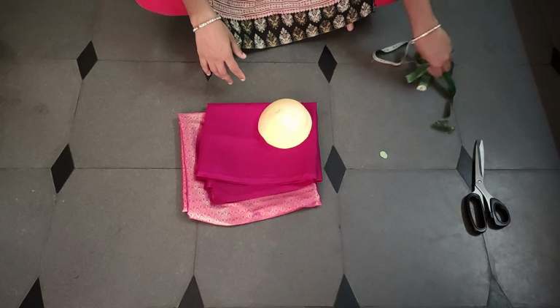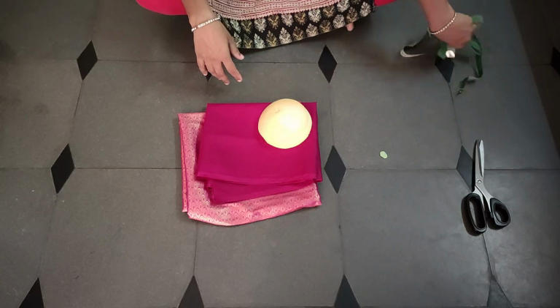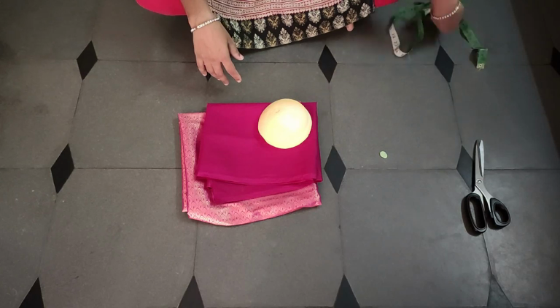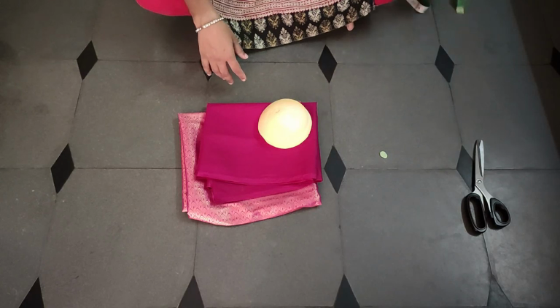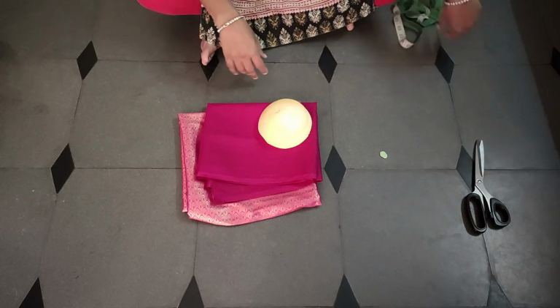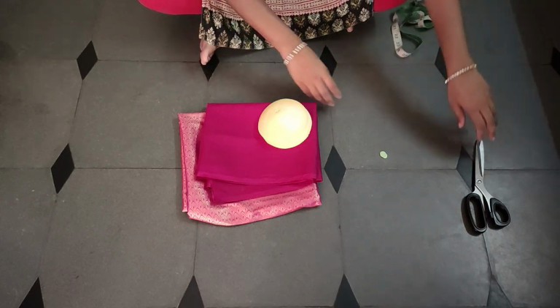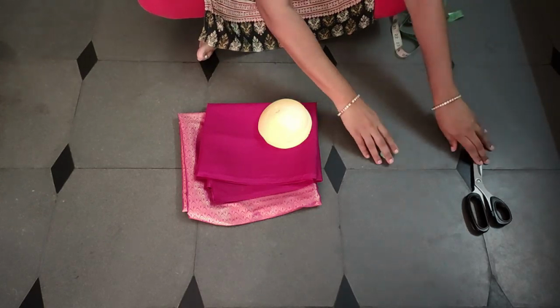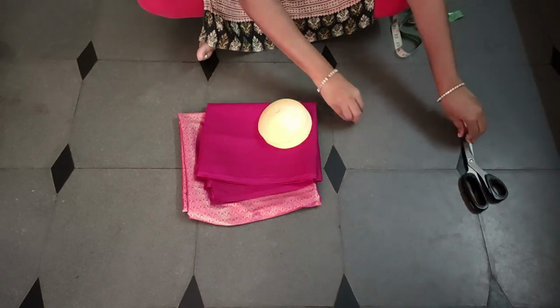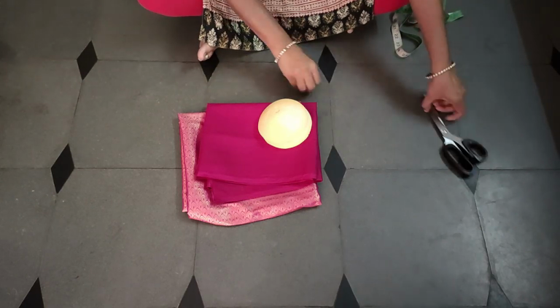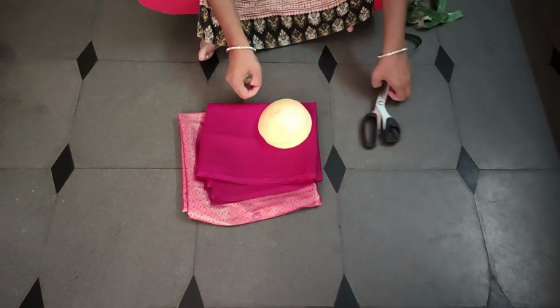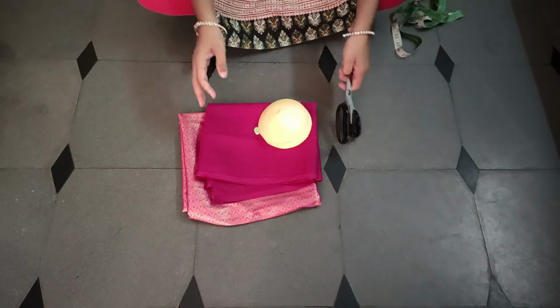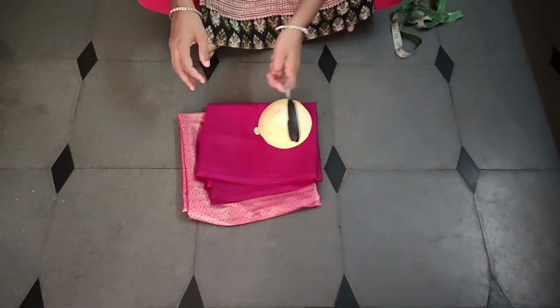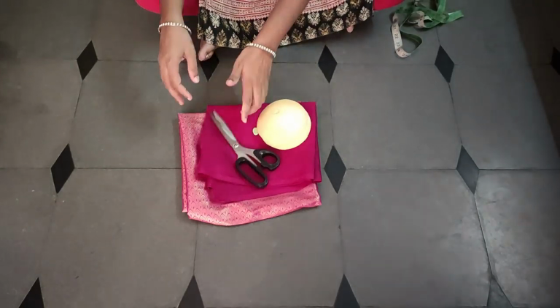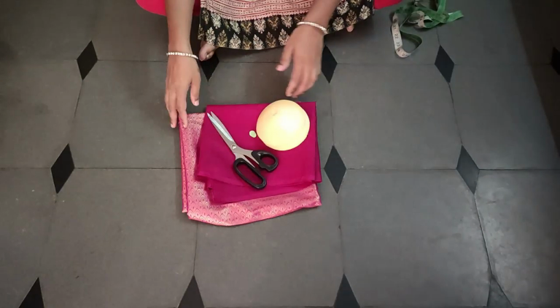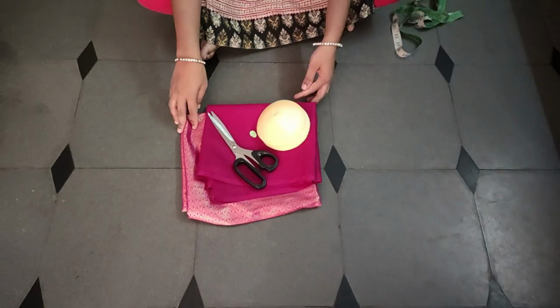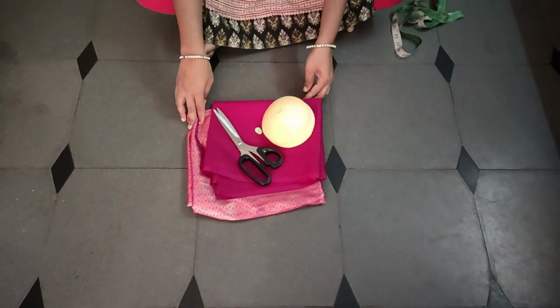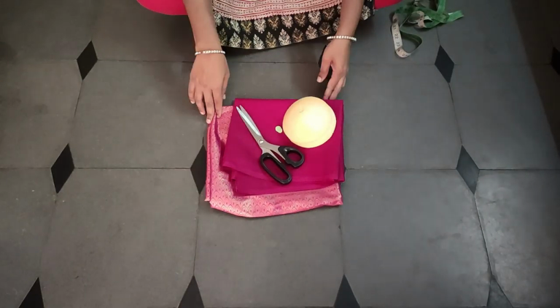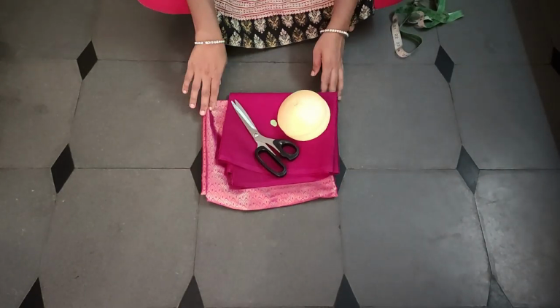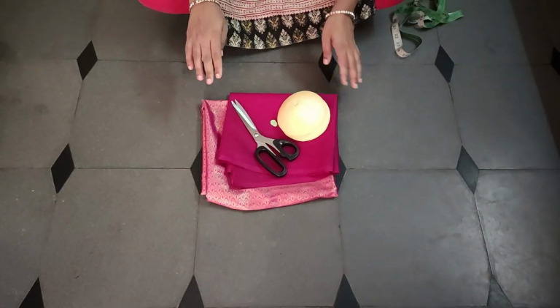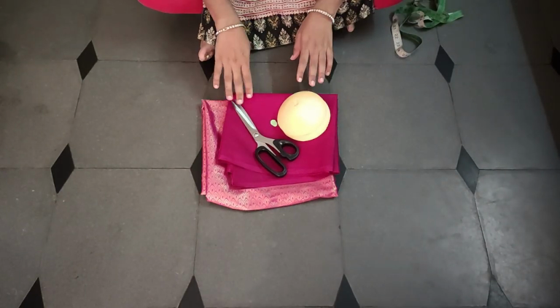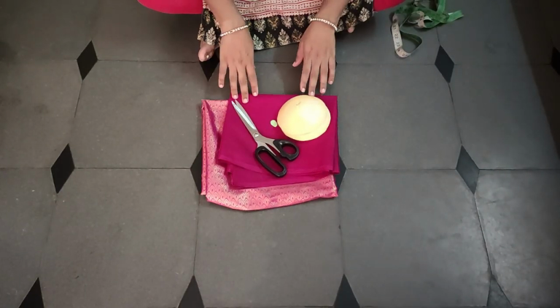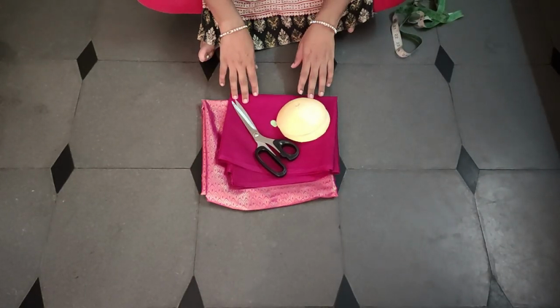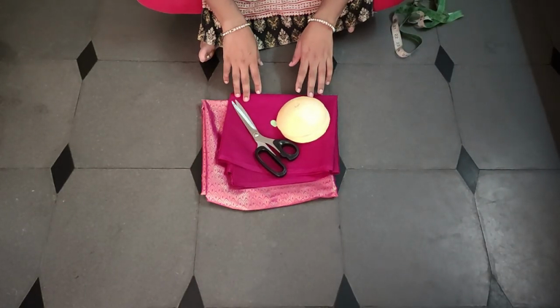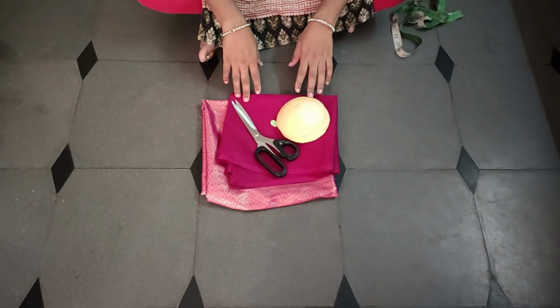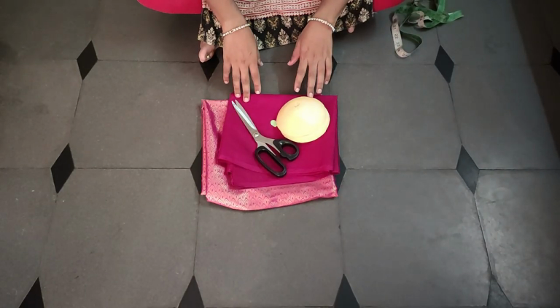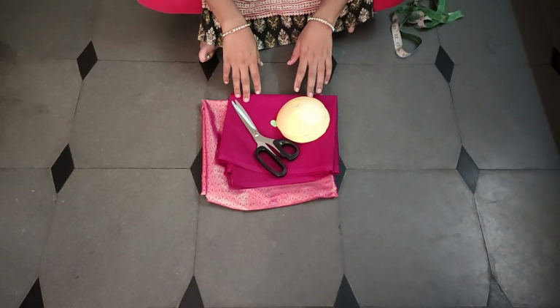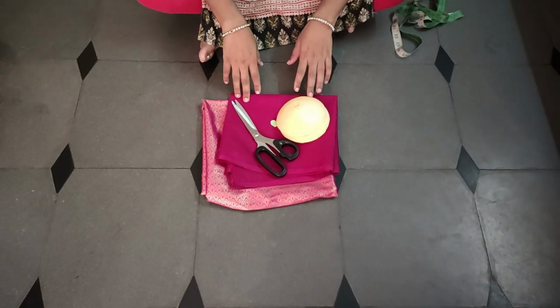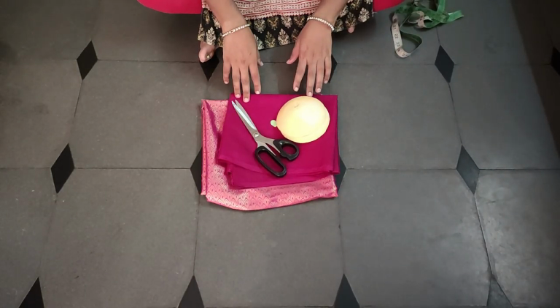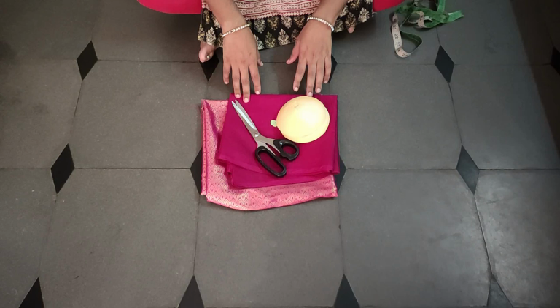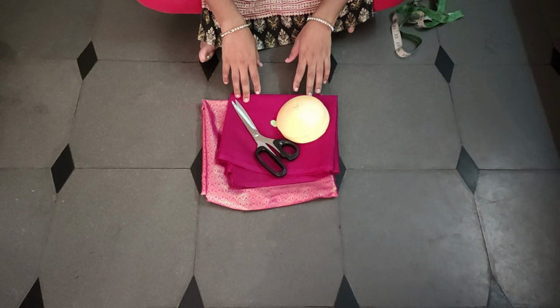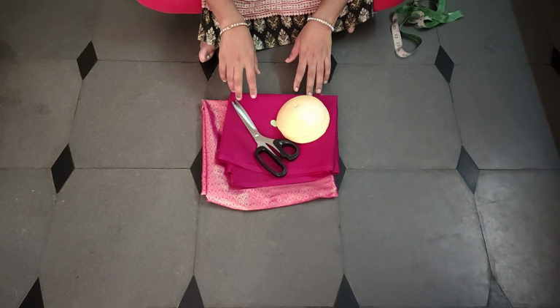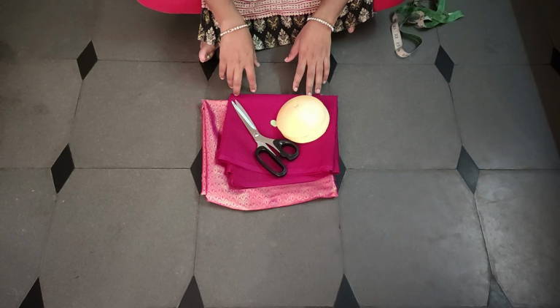Hi friends, welcome to our channel. I'm Mrs. Rekha. Today, I'll show you about Padded Blouse.